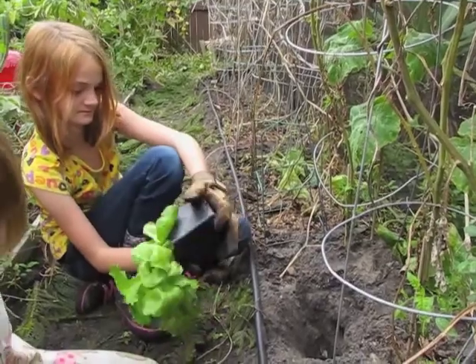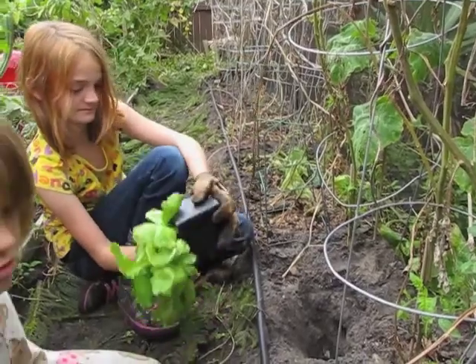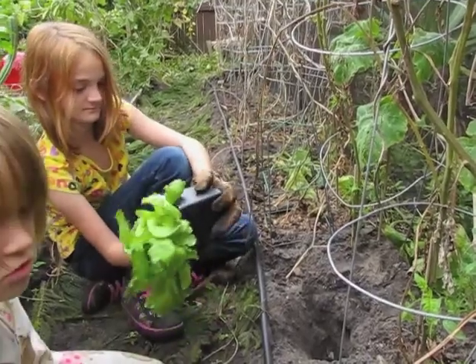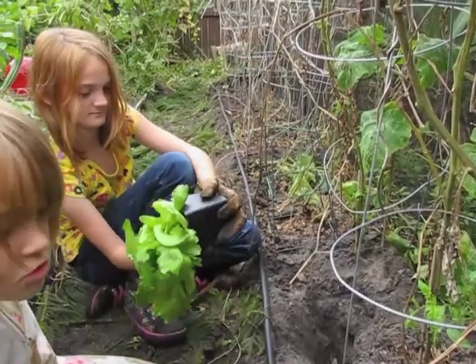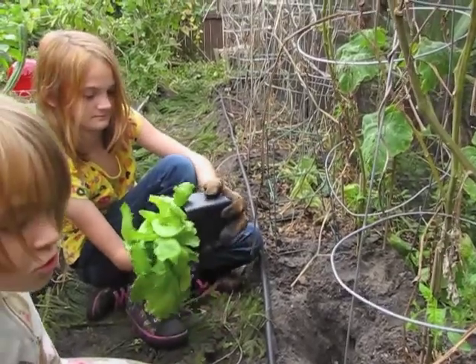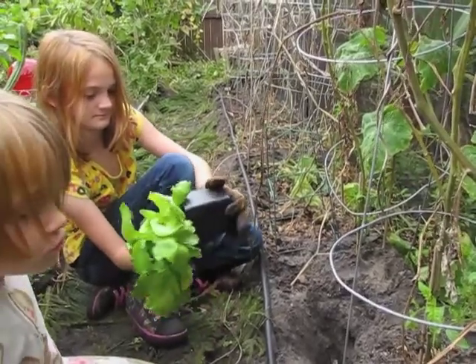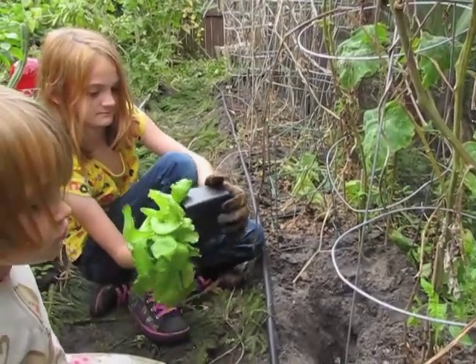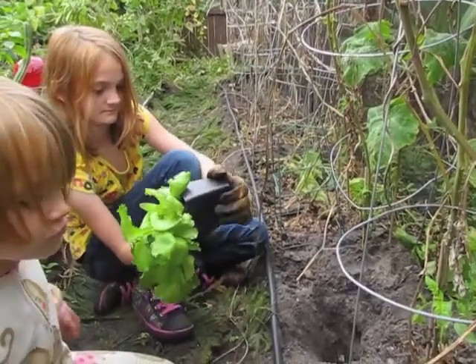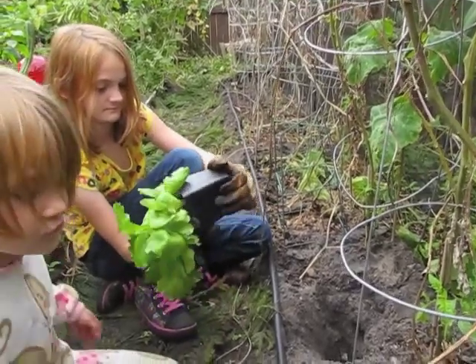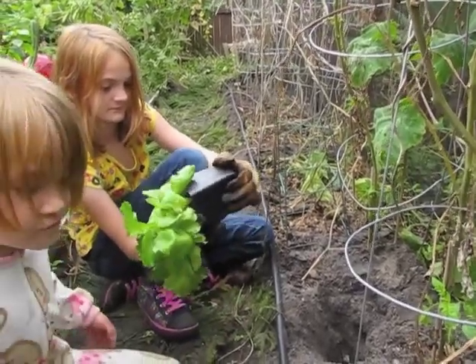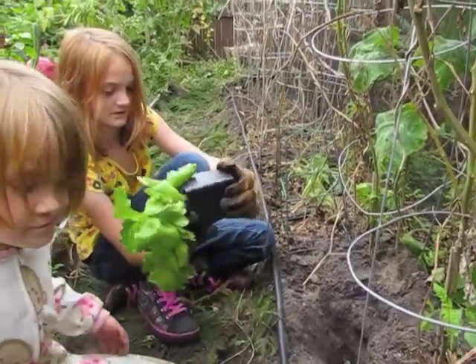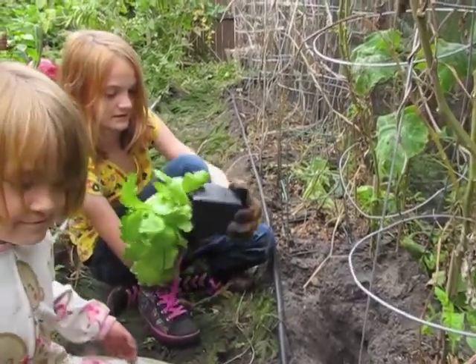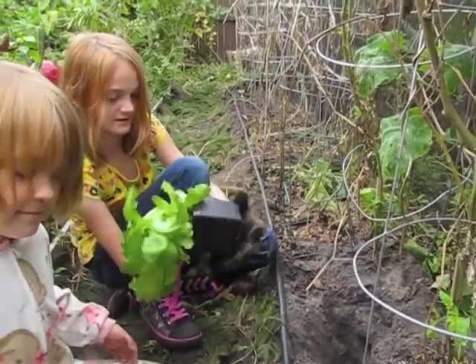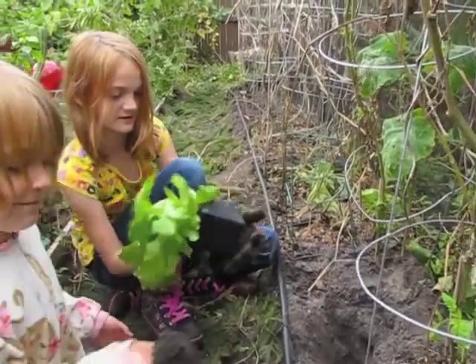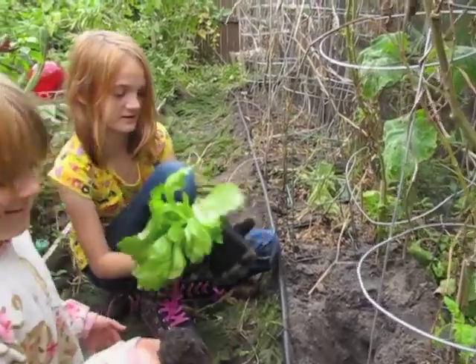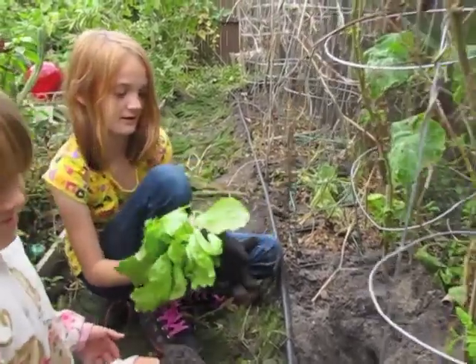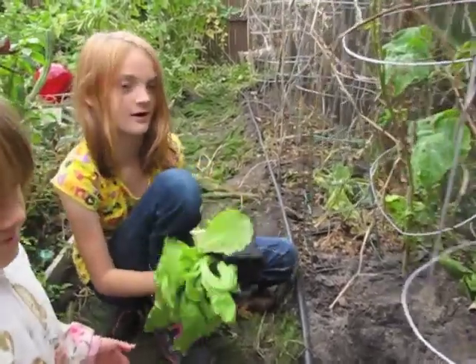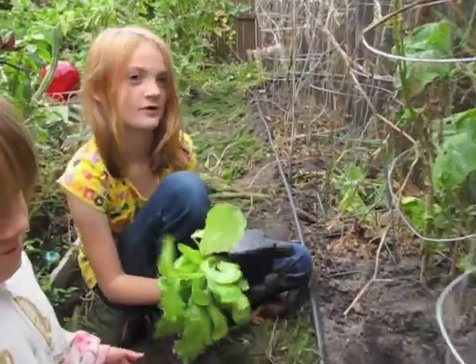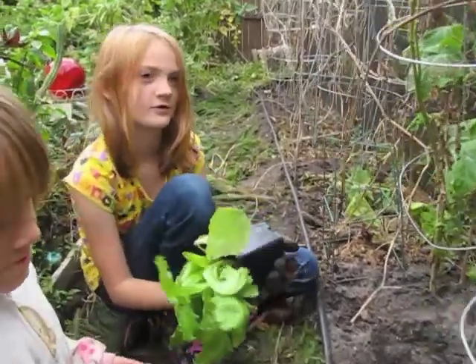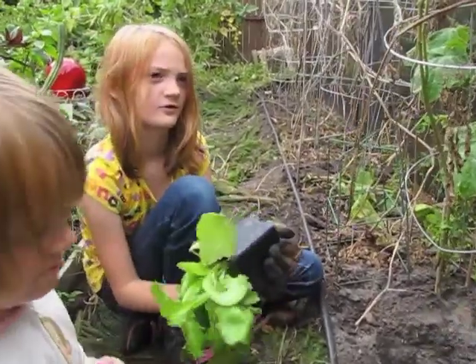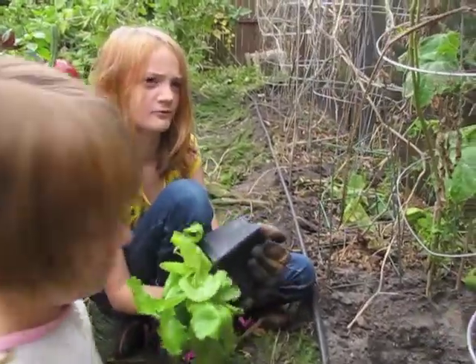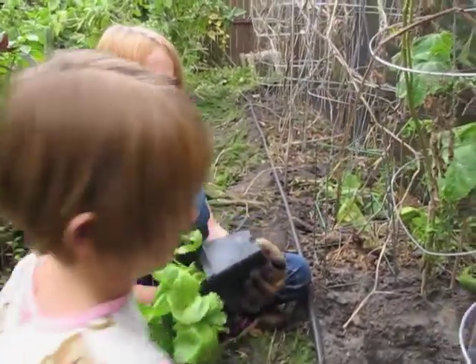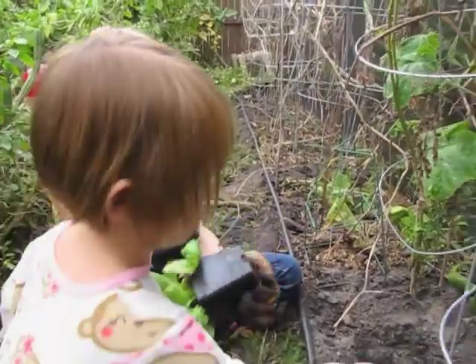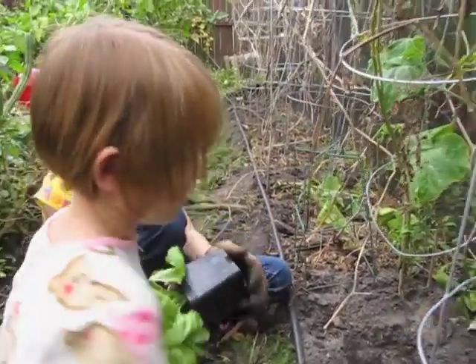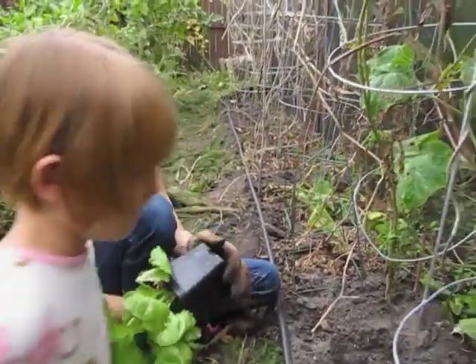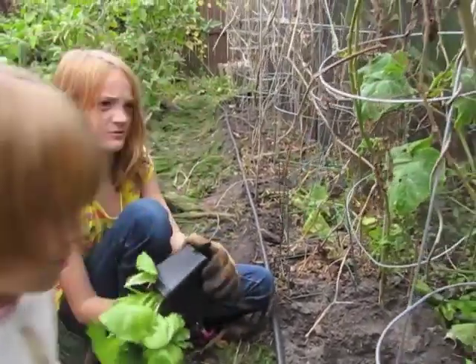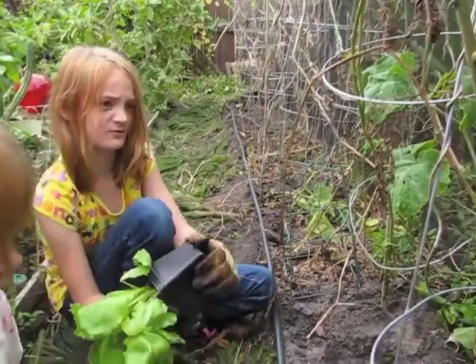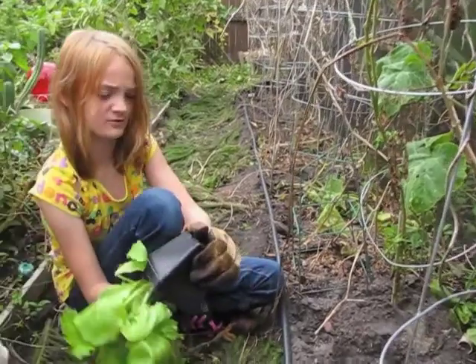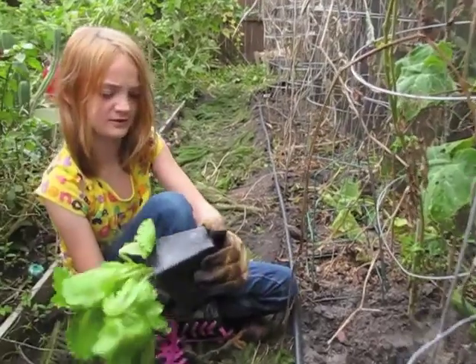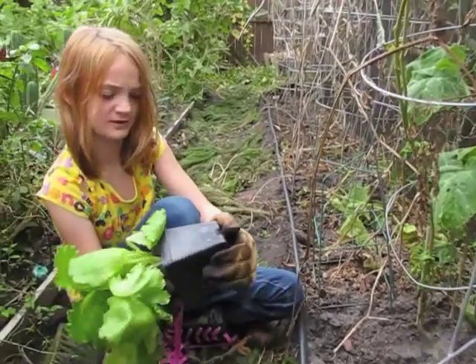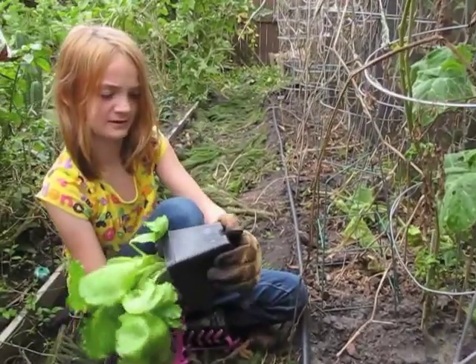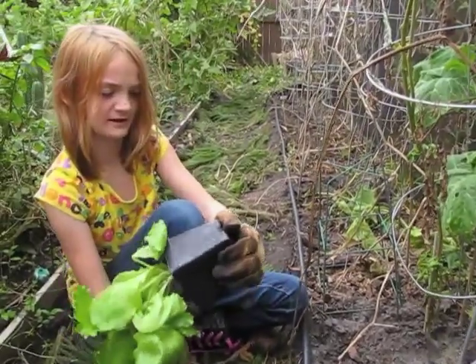What is this one? This is red iceberg lettuce.